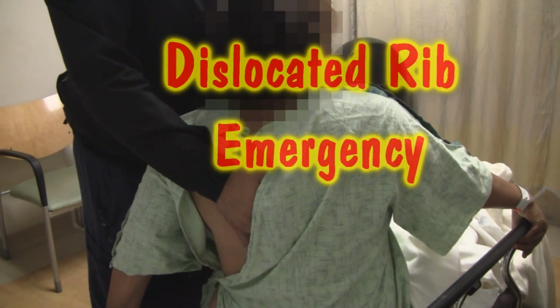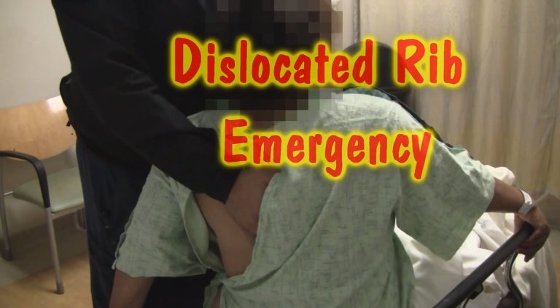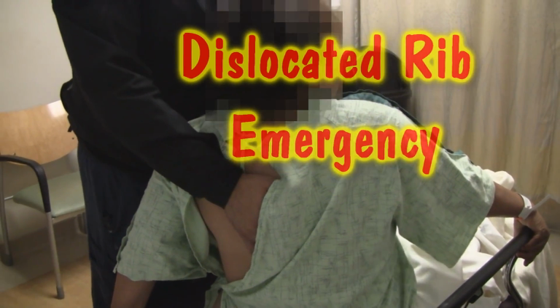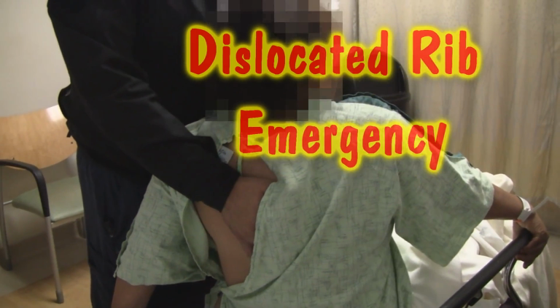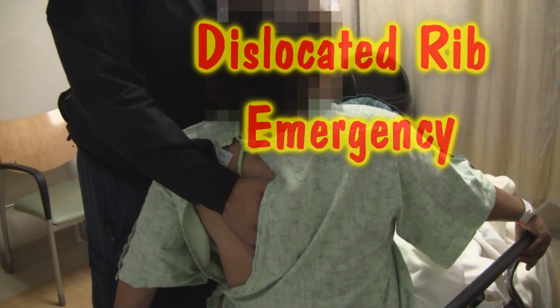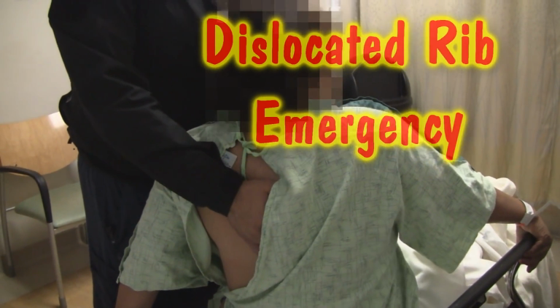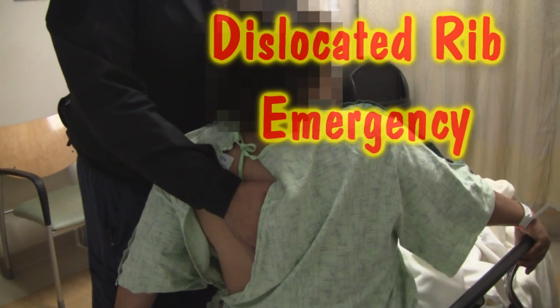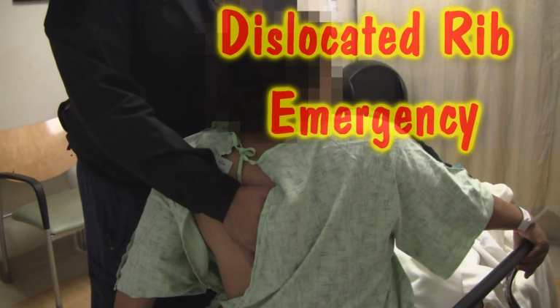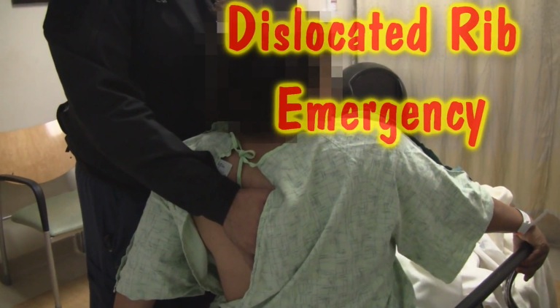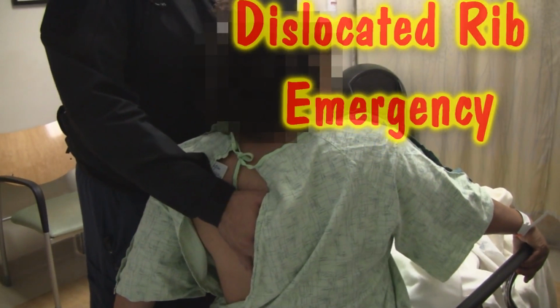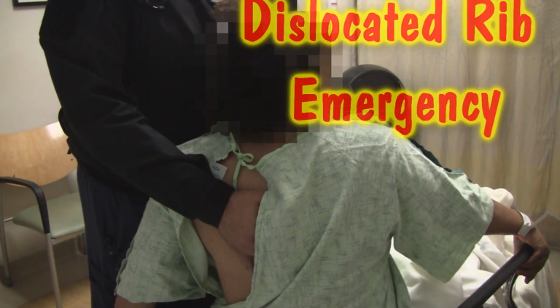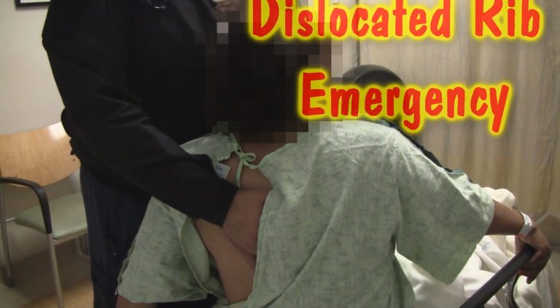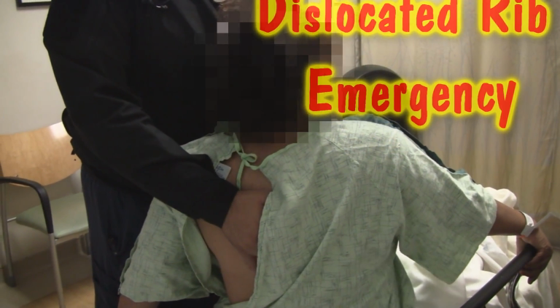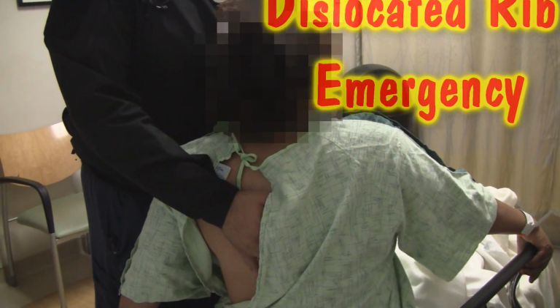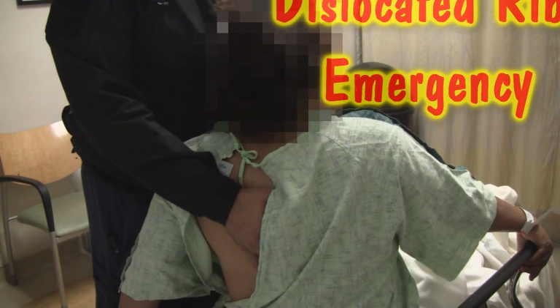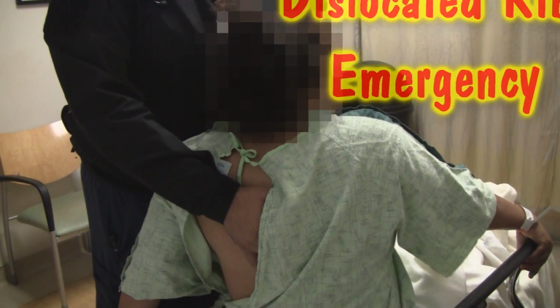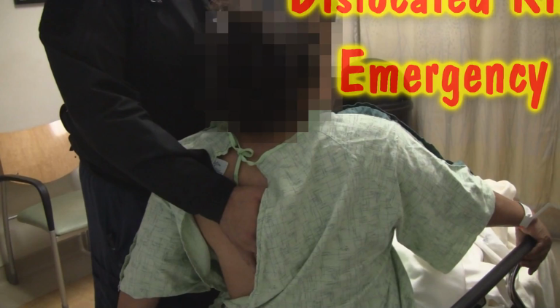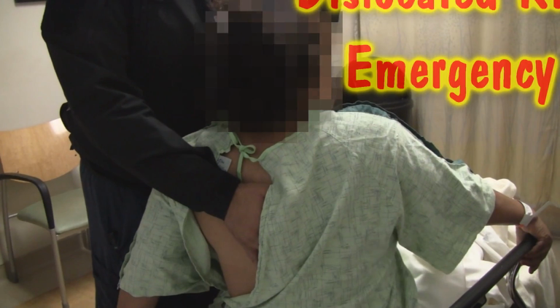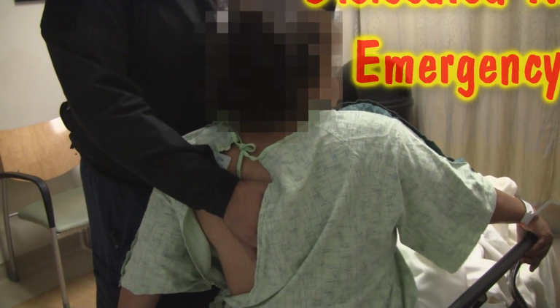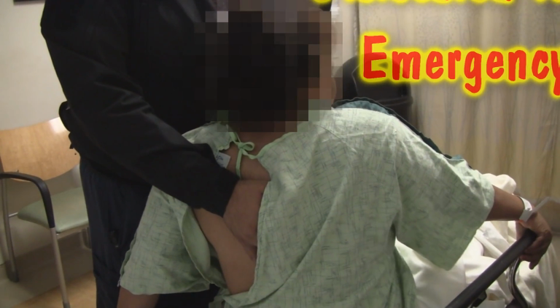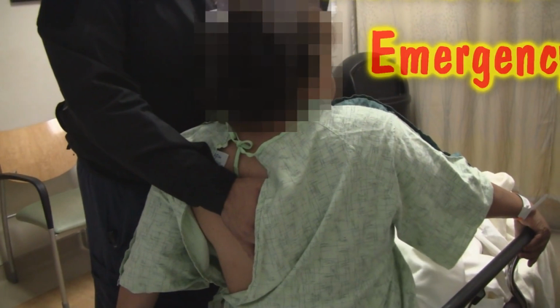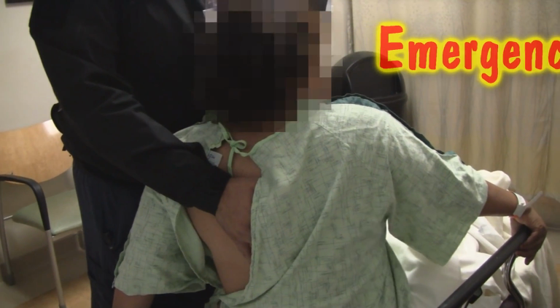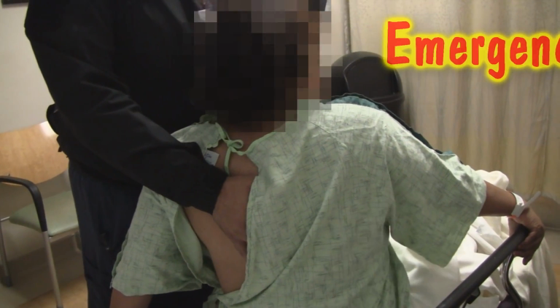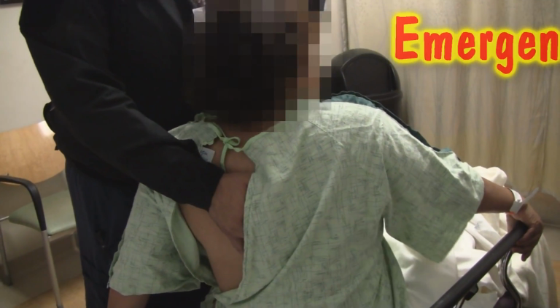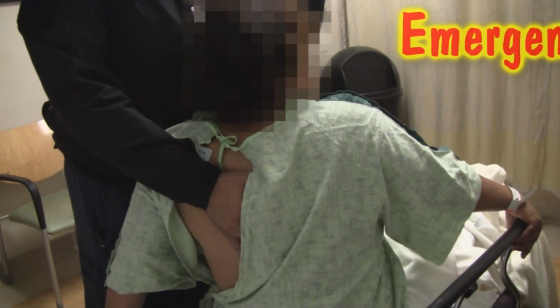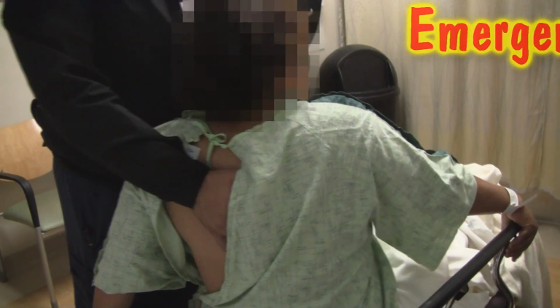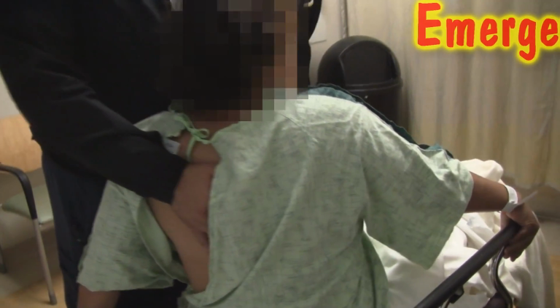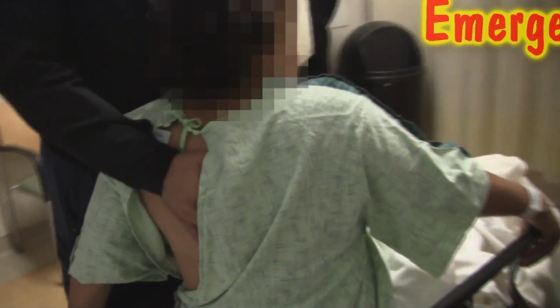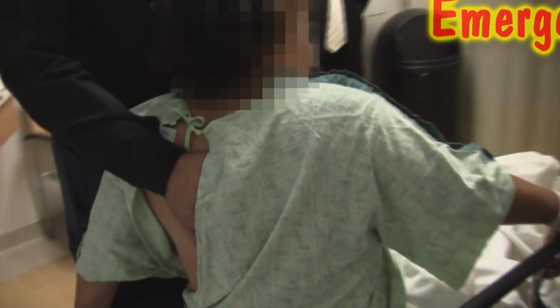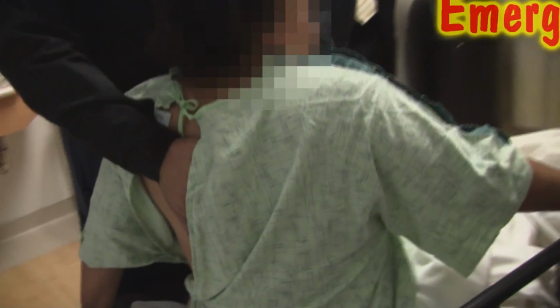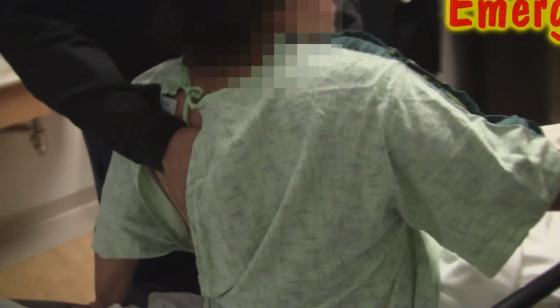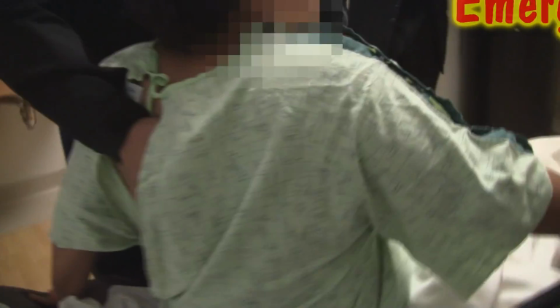To evaluate the ribs, you can palpate the ribs anteriorly and posteriorly.